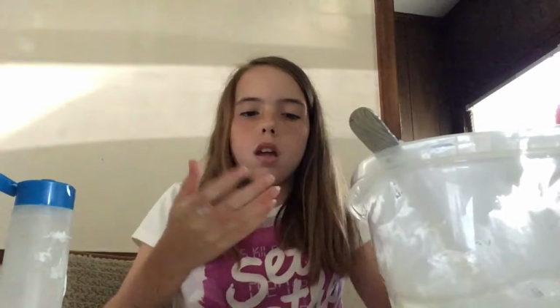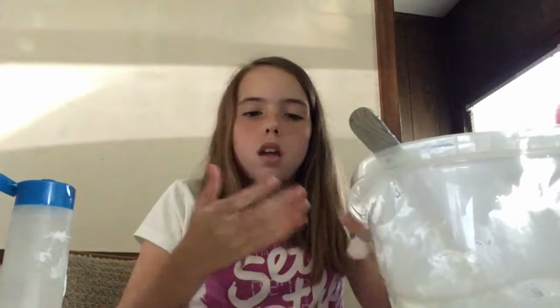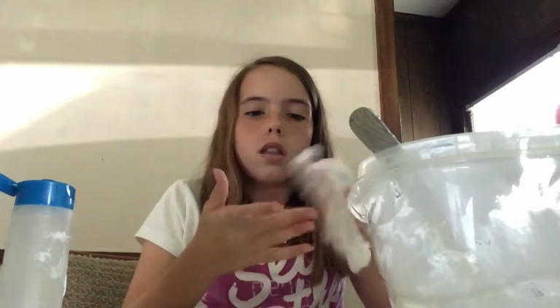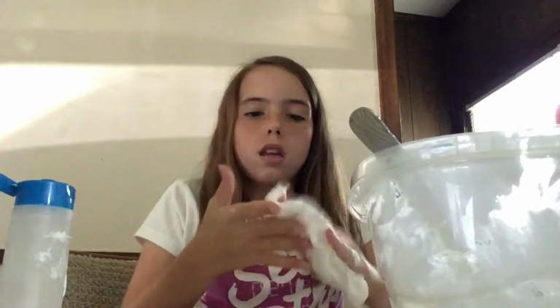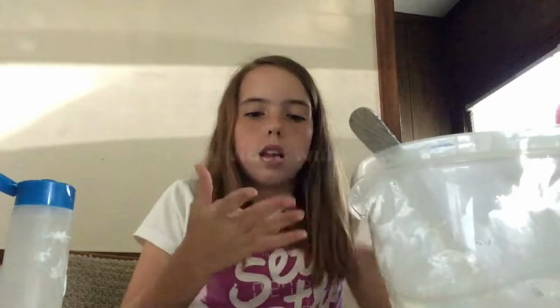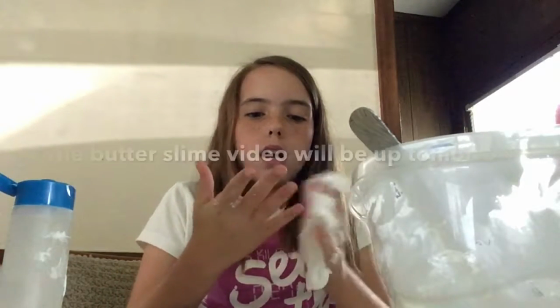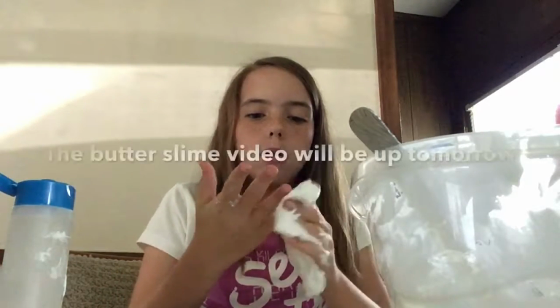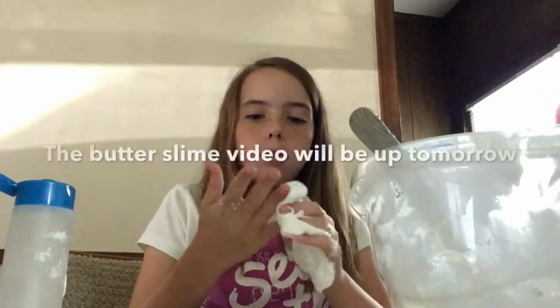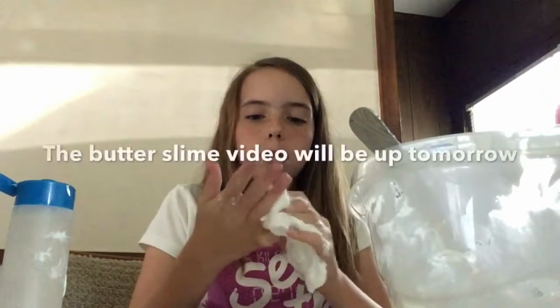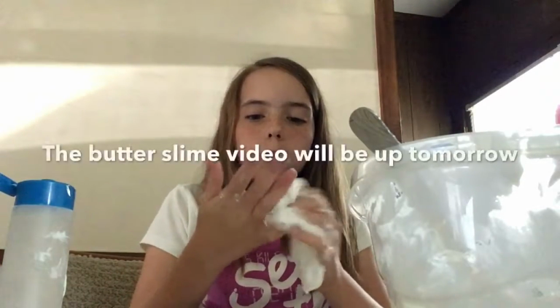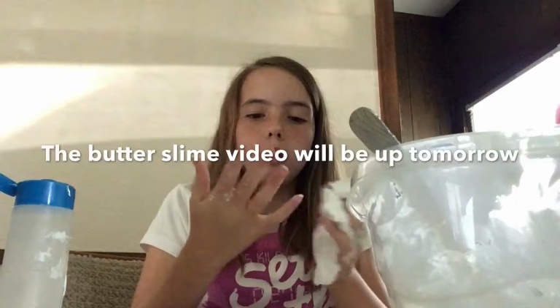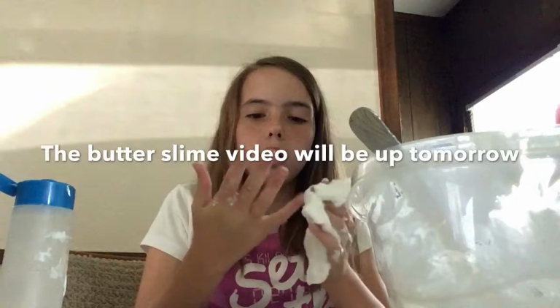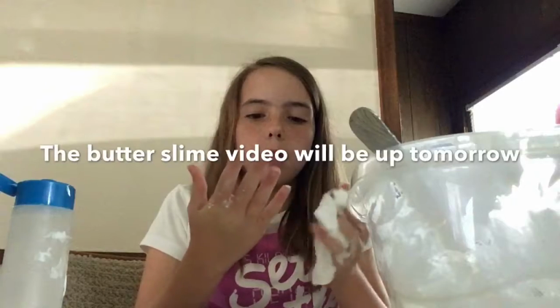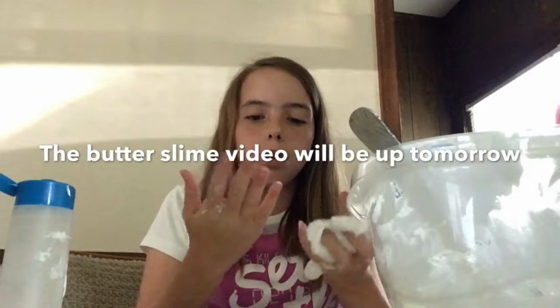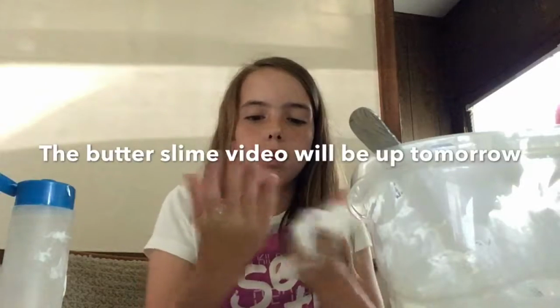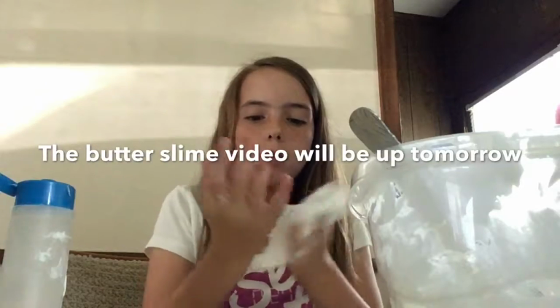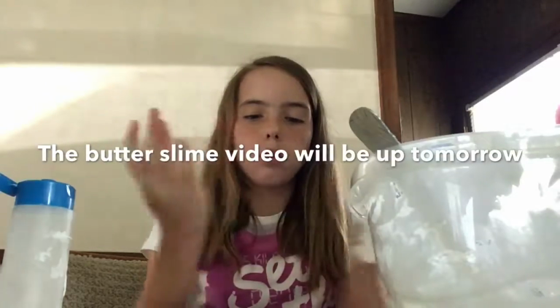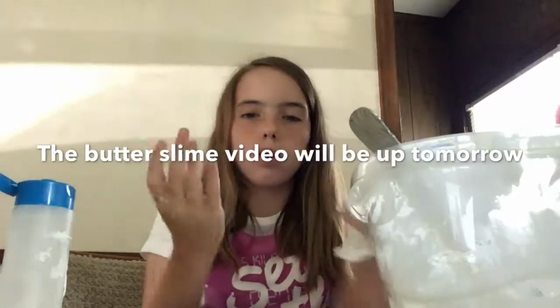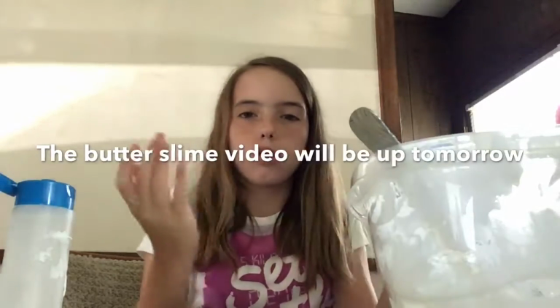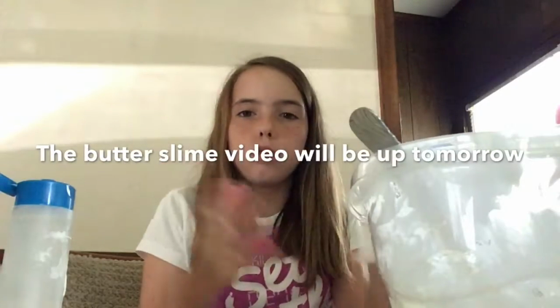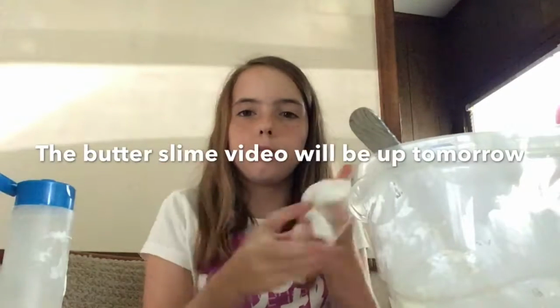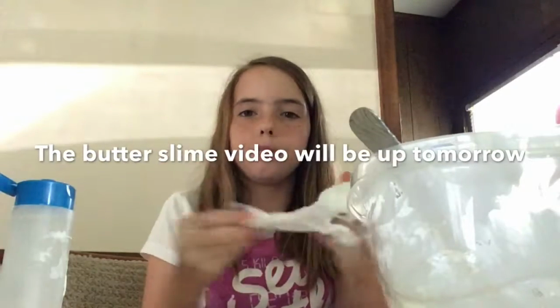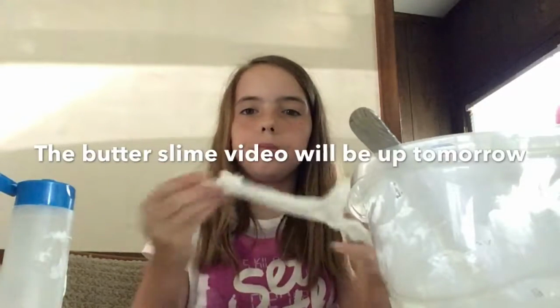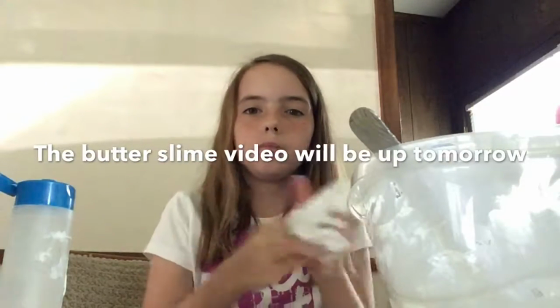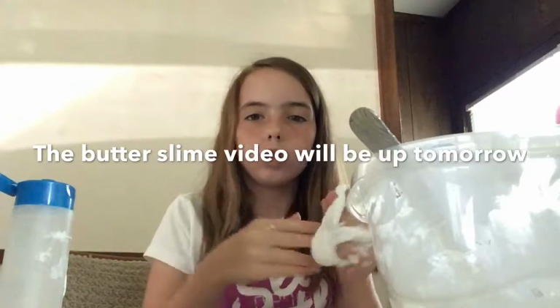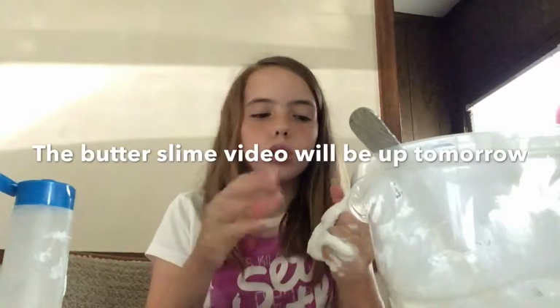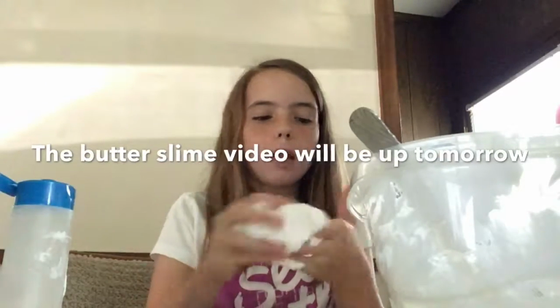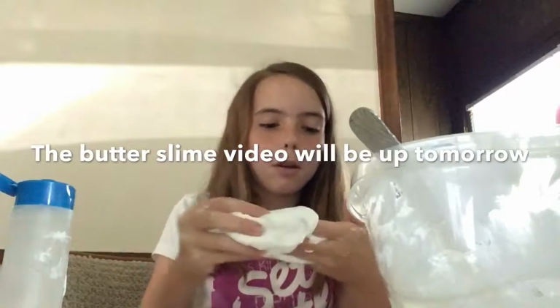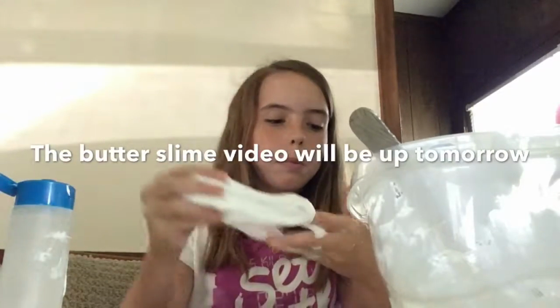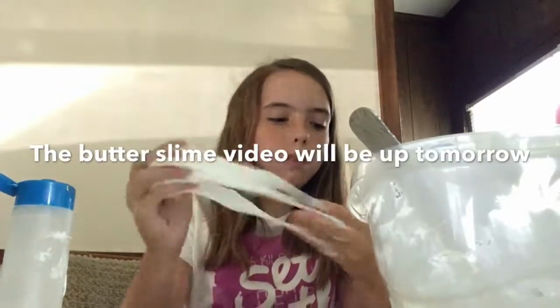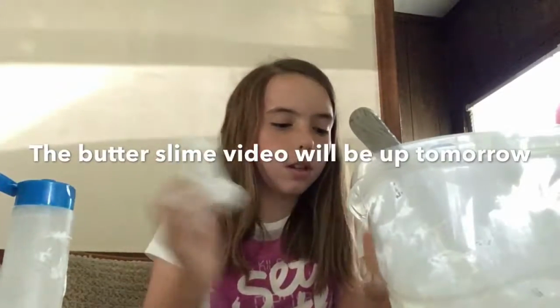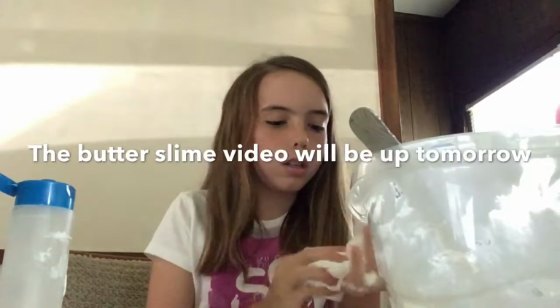I will probably do a butter slime tutorial too, so that would be great.